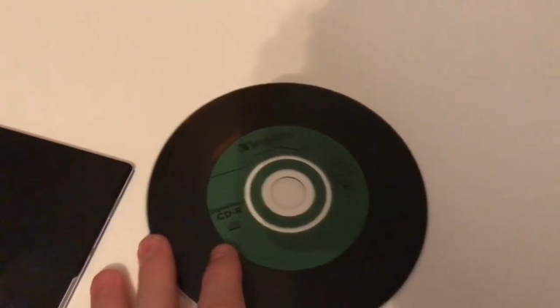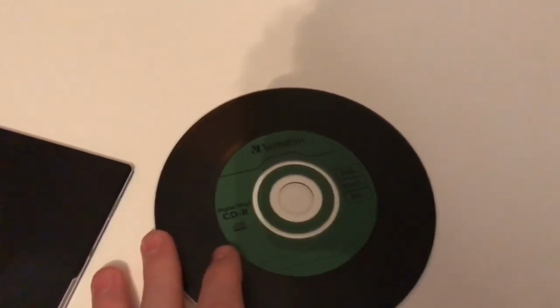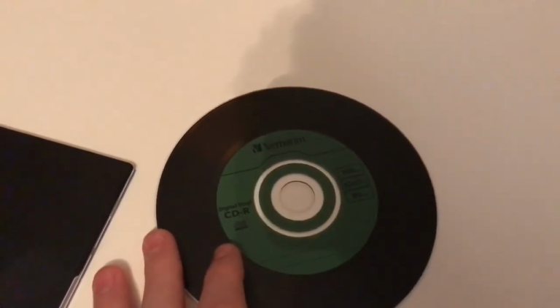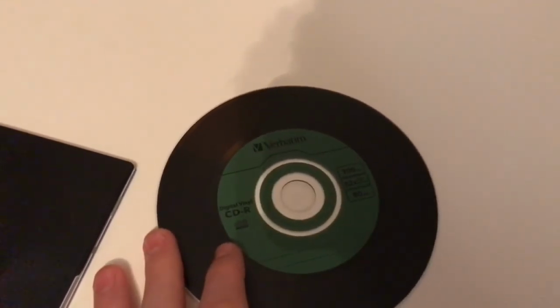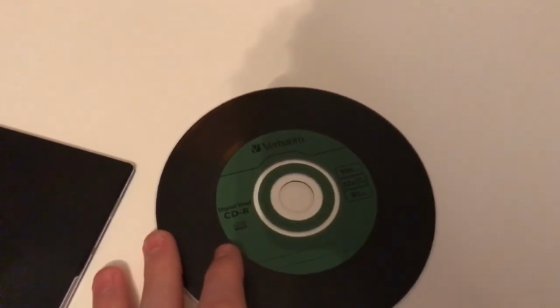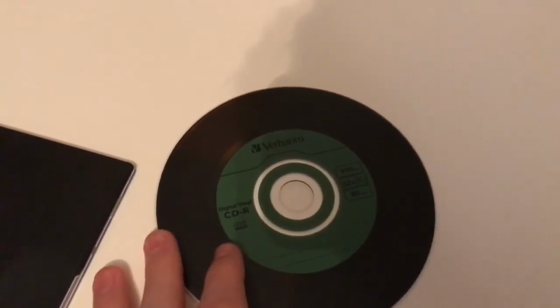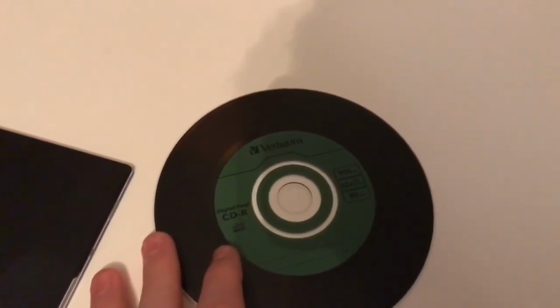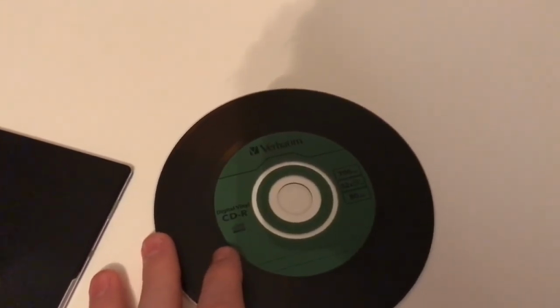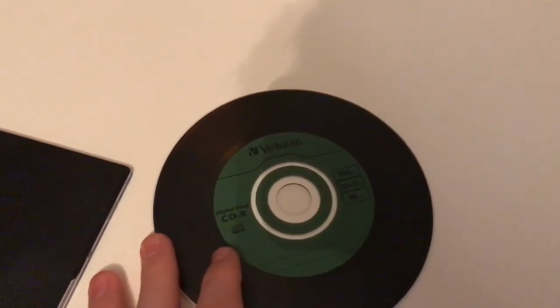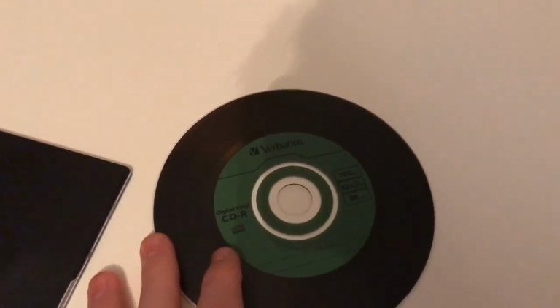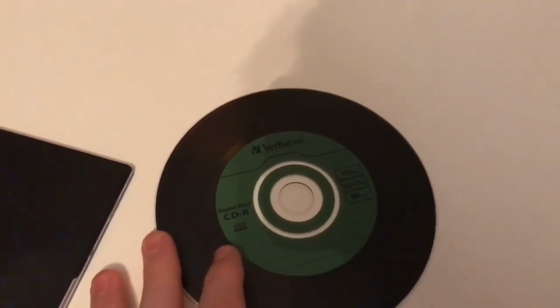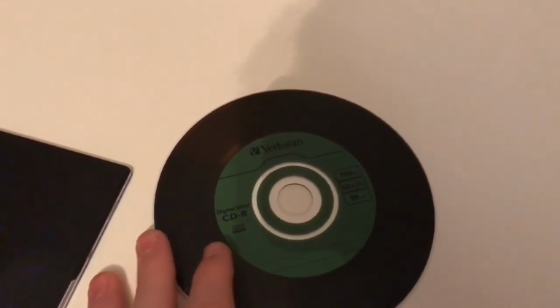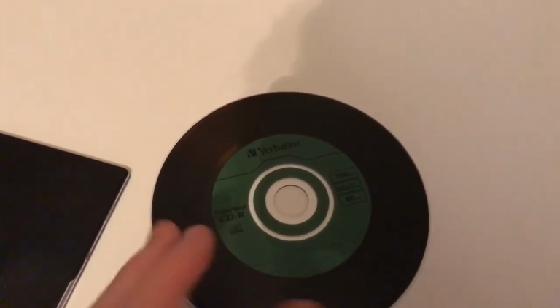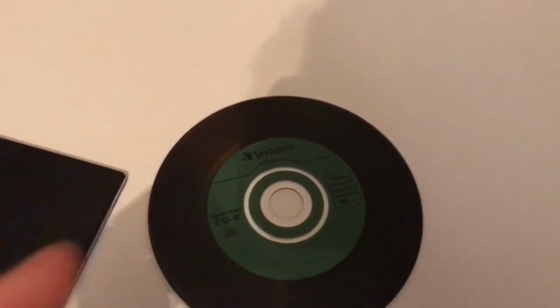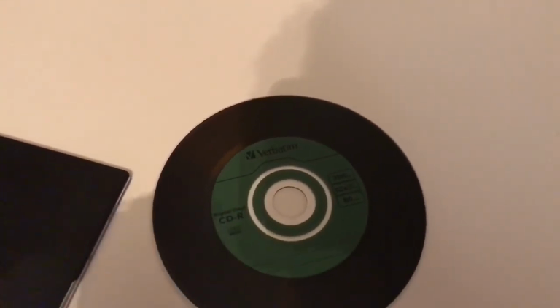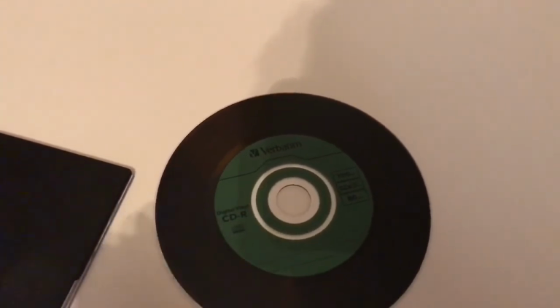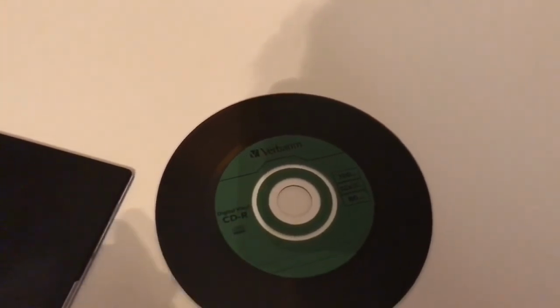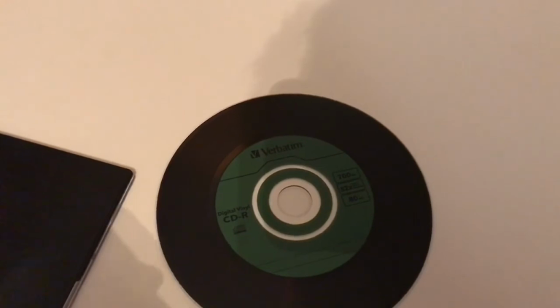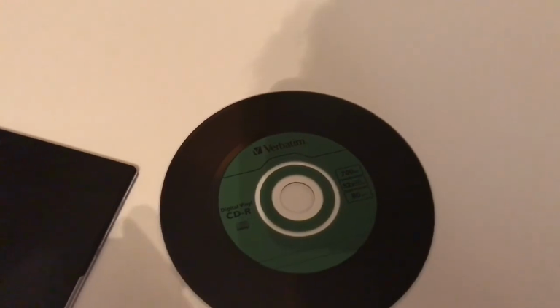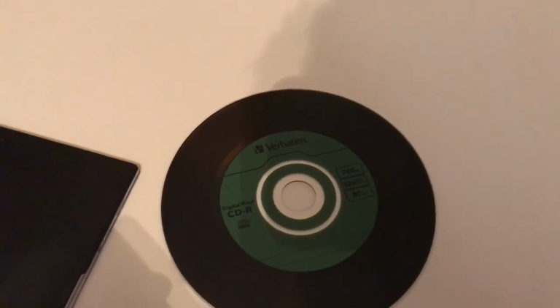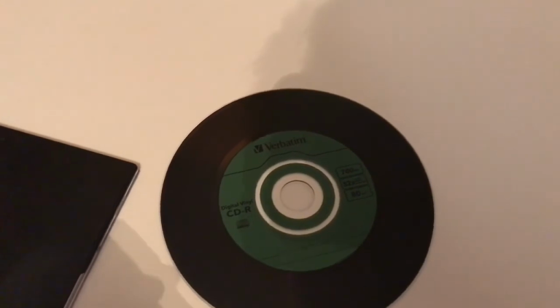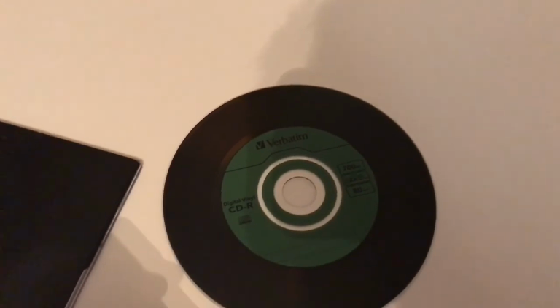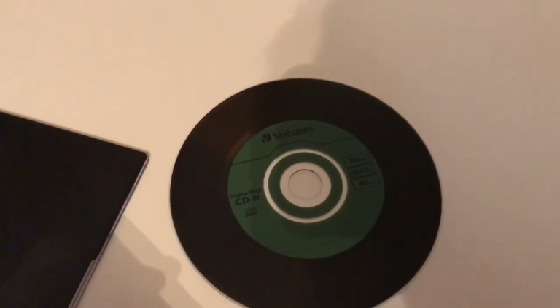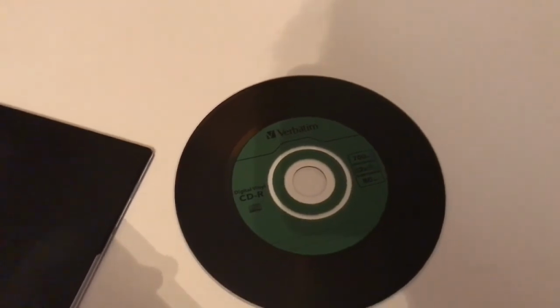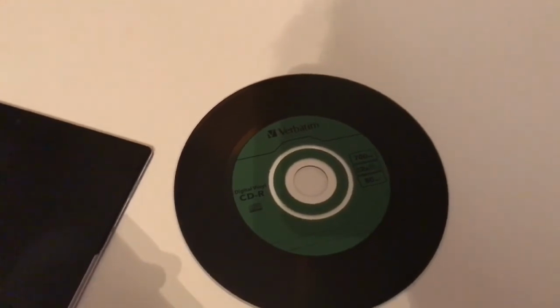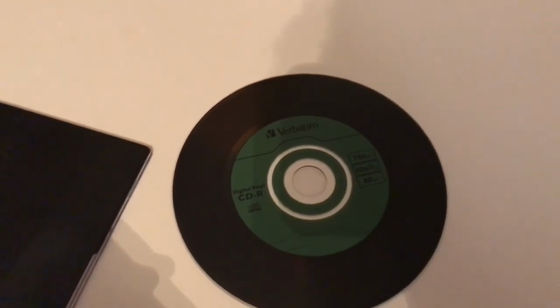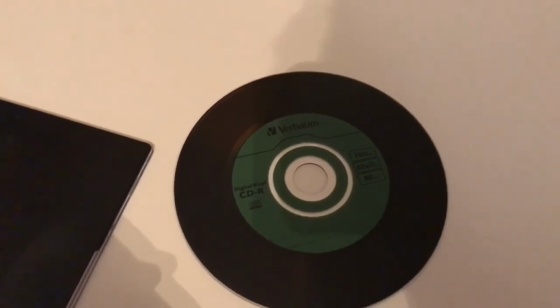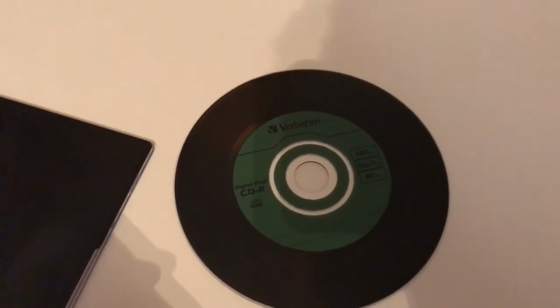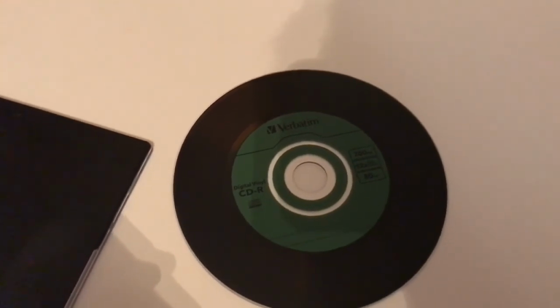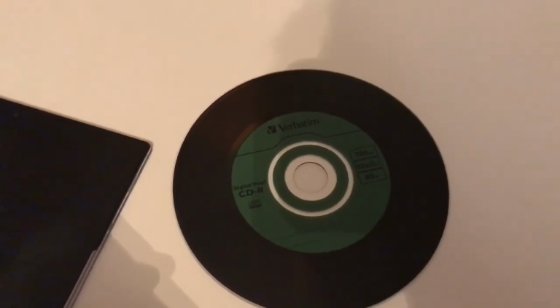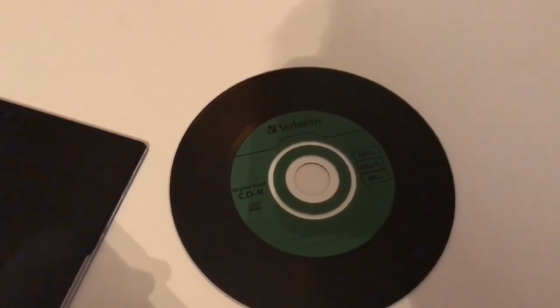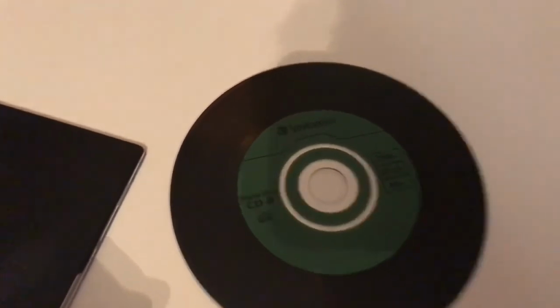These have been the Digital Vinyl CDRs and I have been EverythingRetro1980. See you soon guys in the next video, bye!